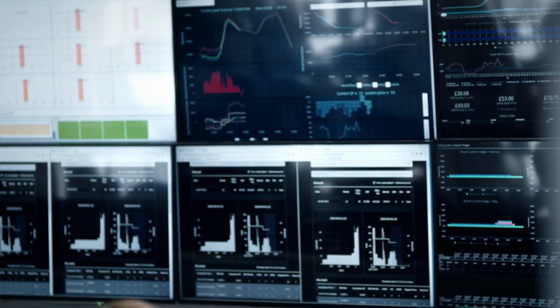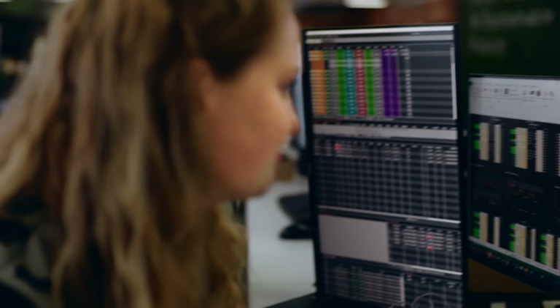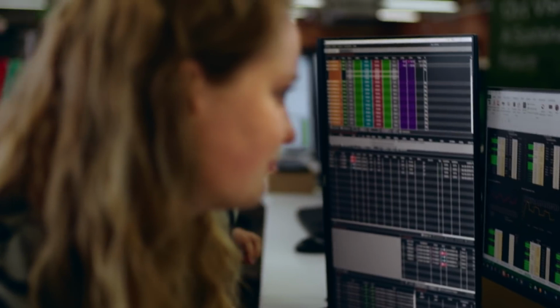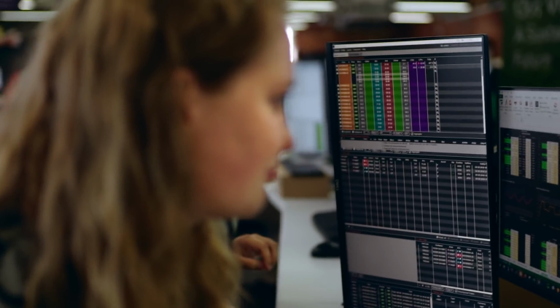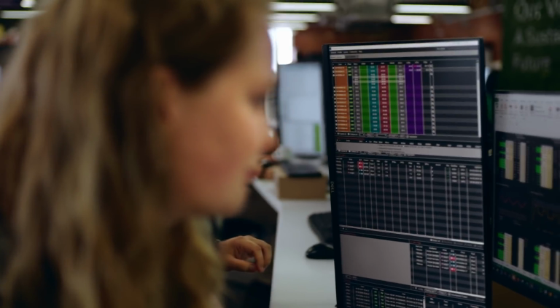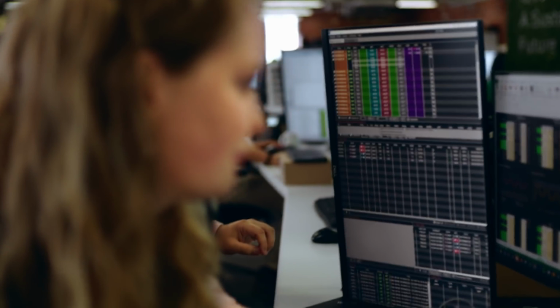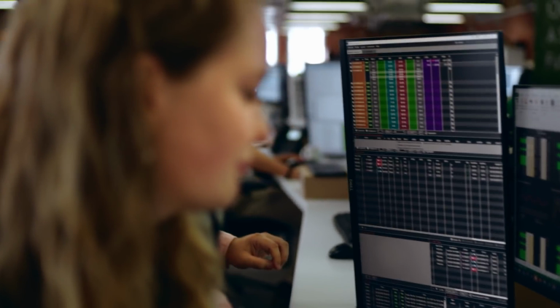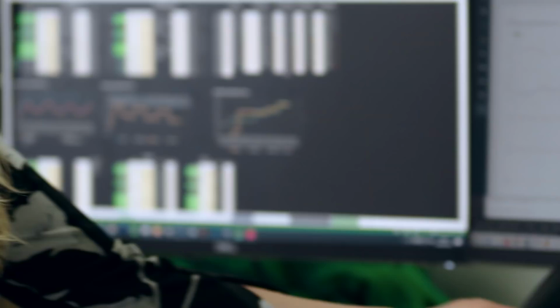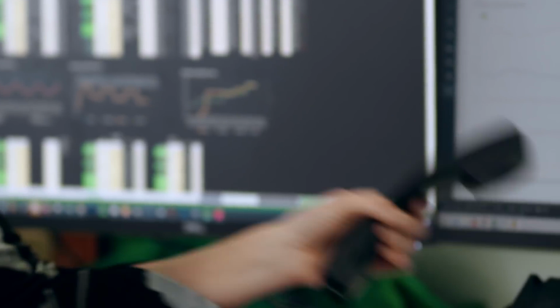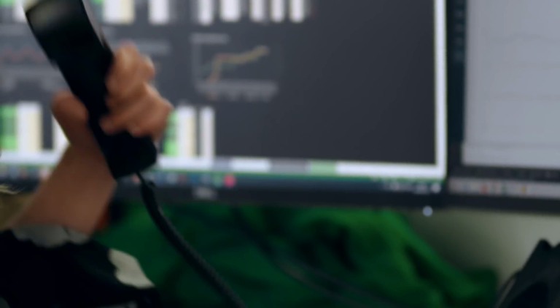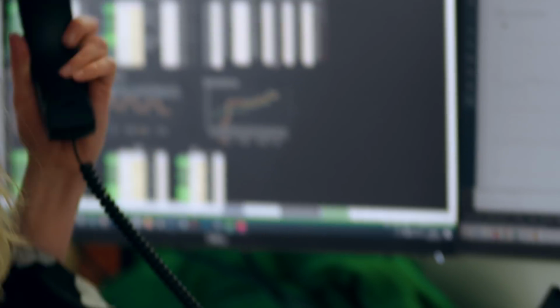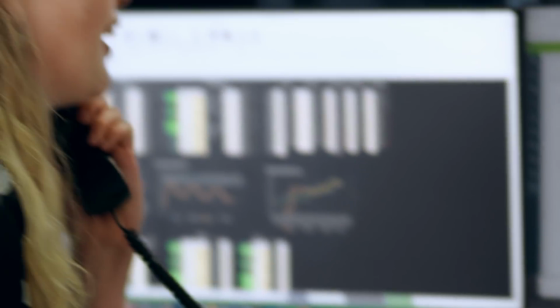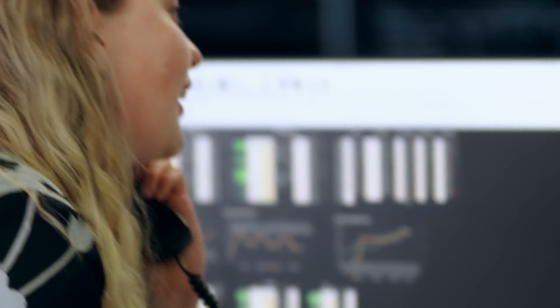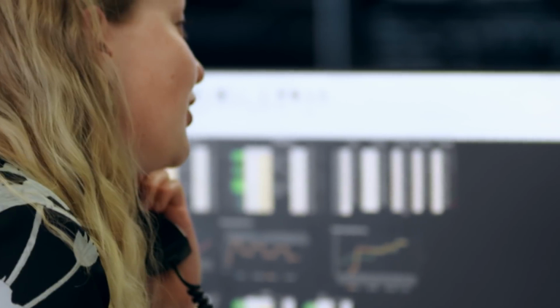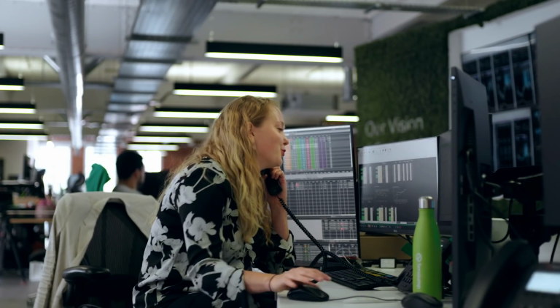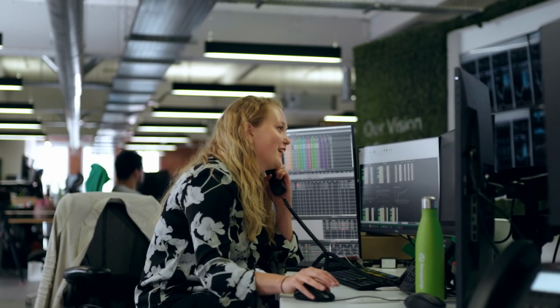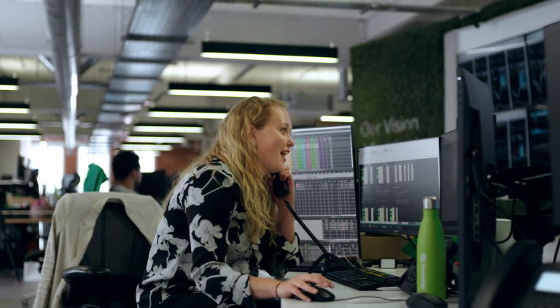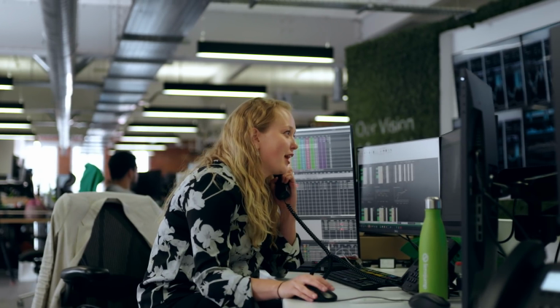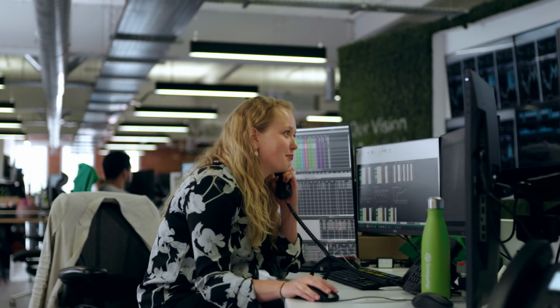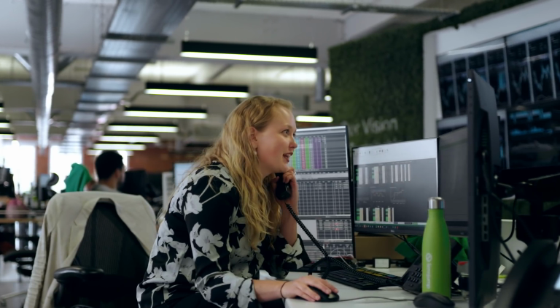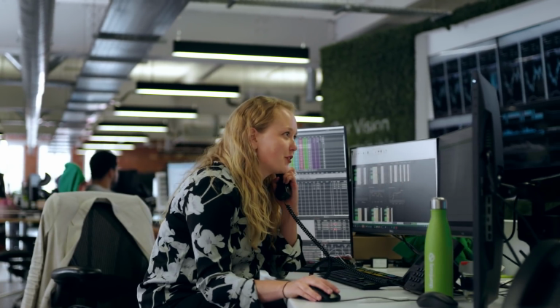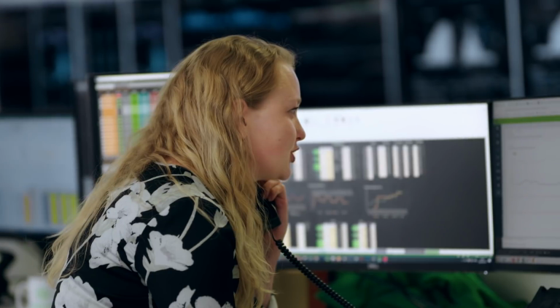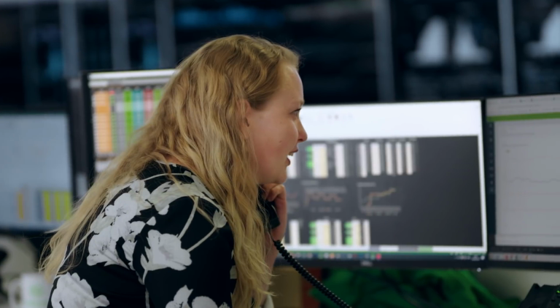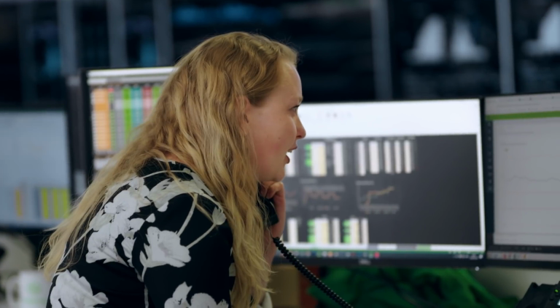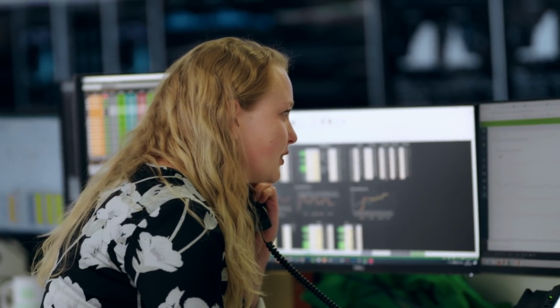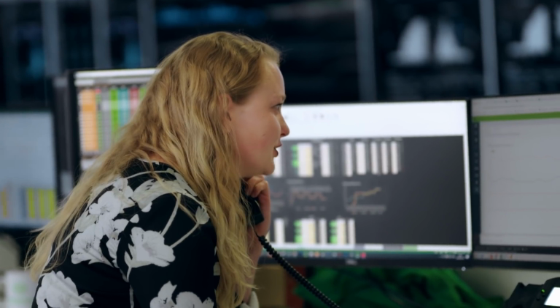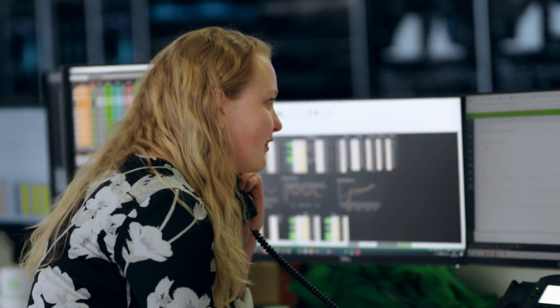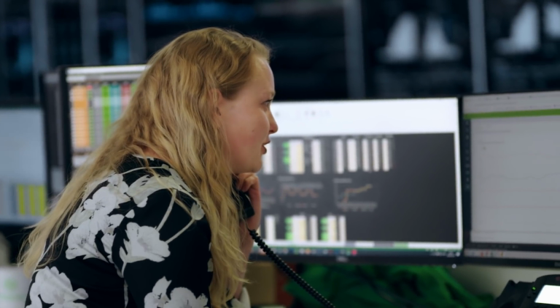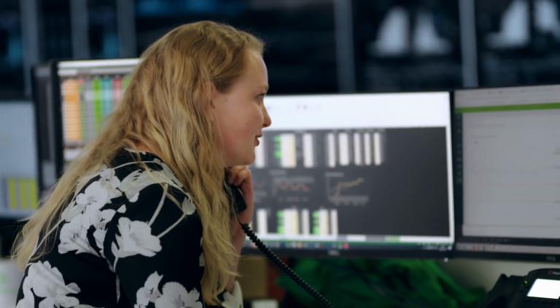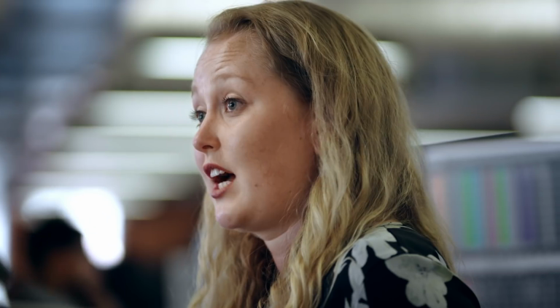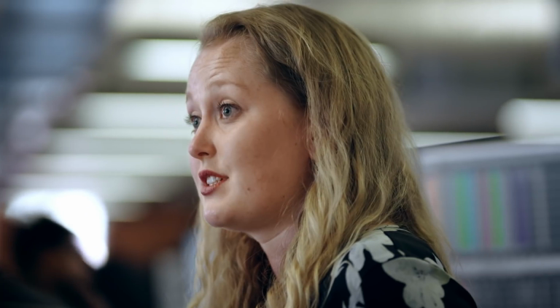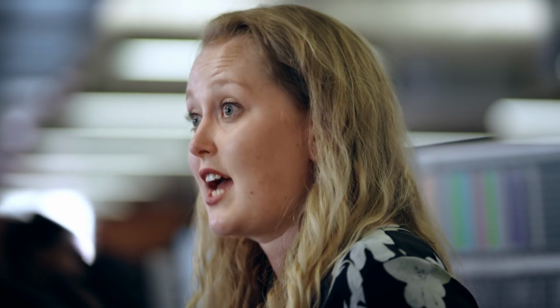That ringing noise right there — it's the national grid calling us now to dispatch some power. That rings up to hundreds of times a day.